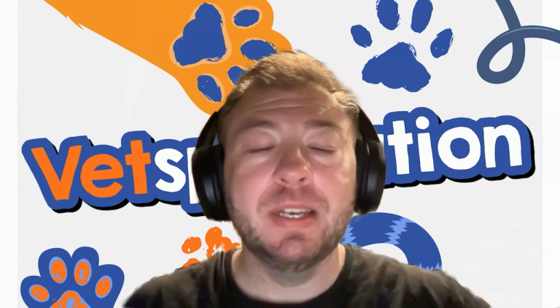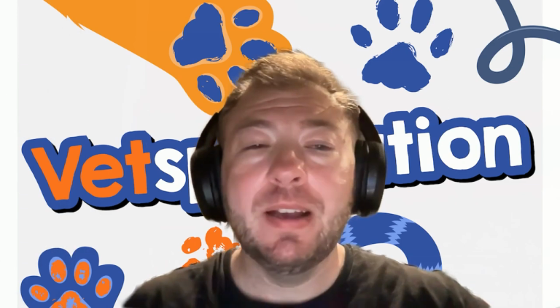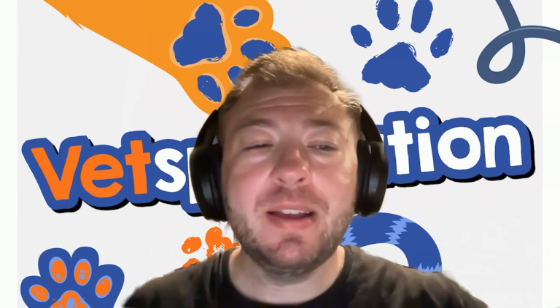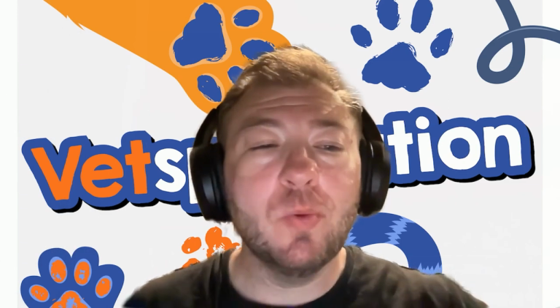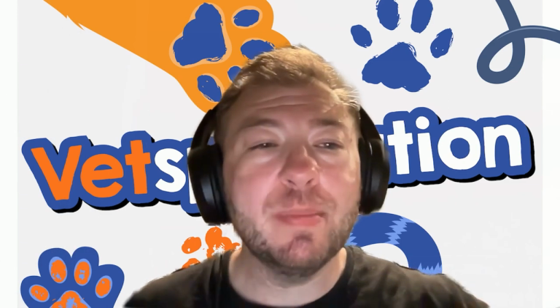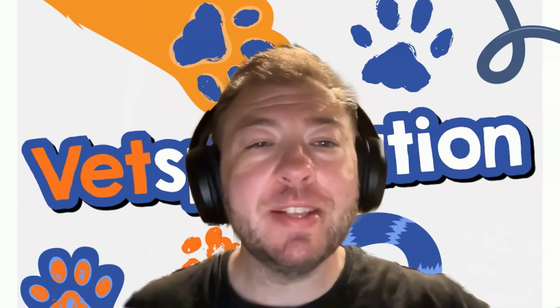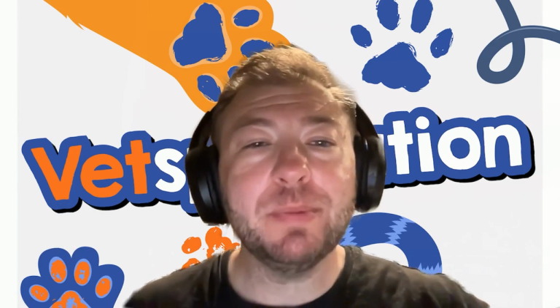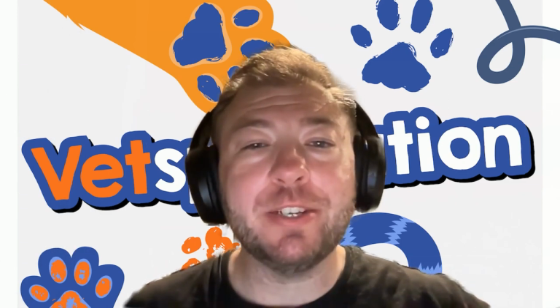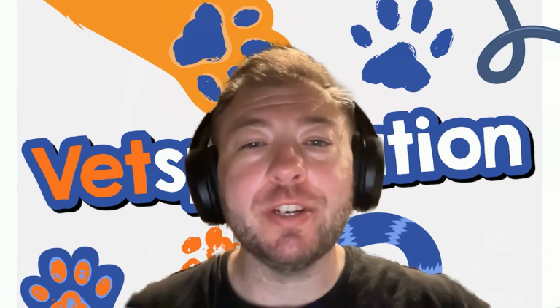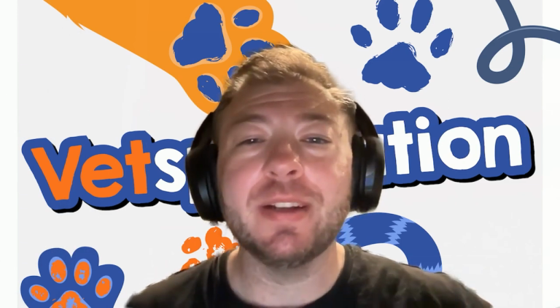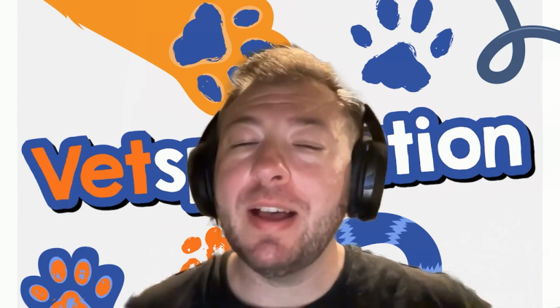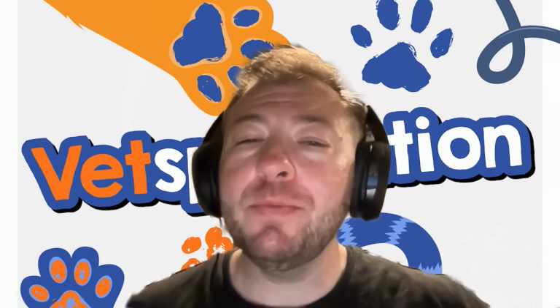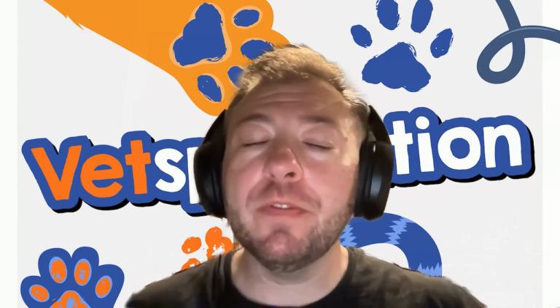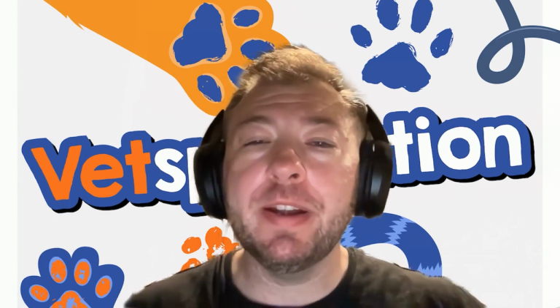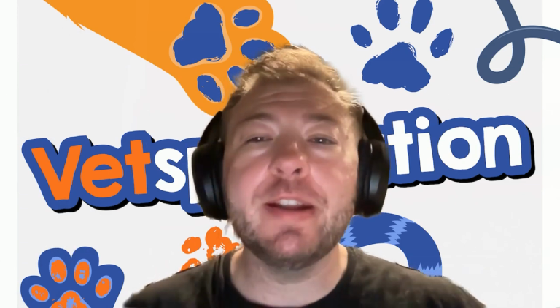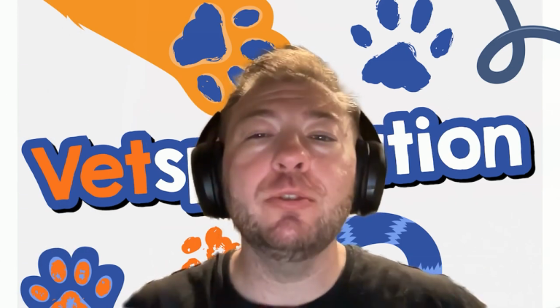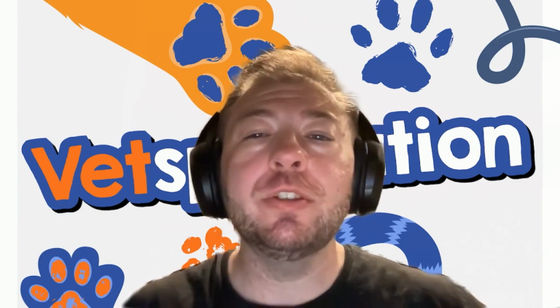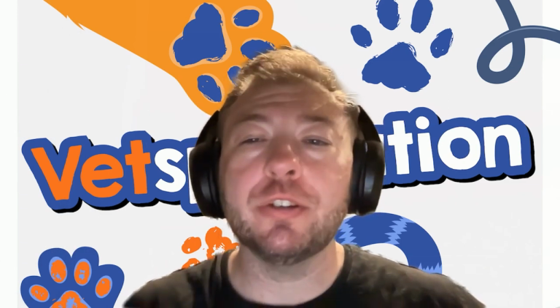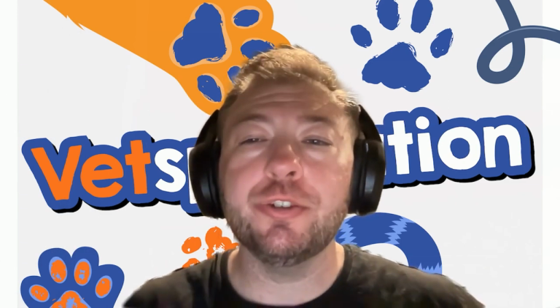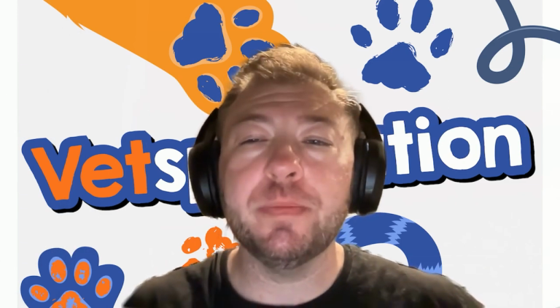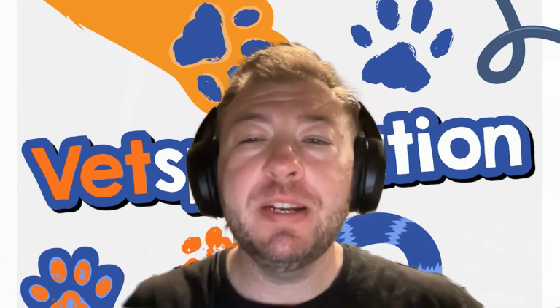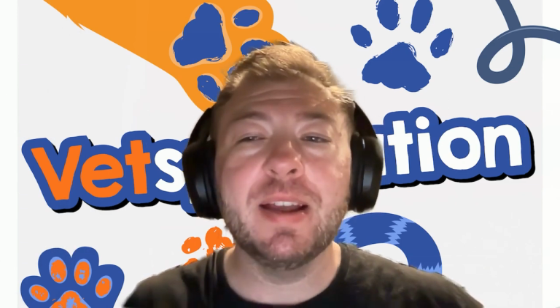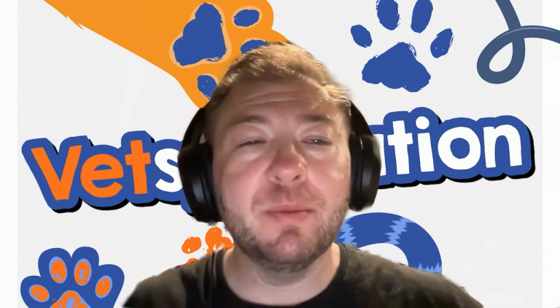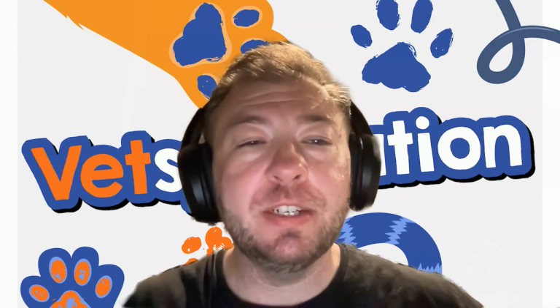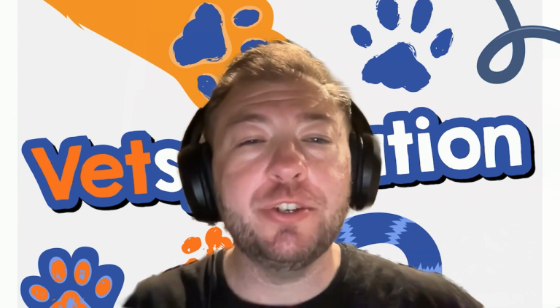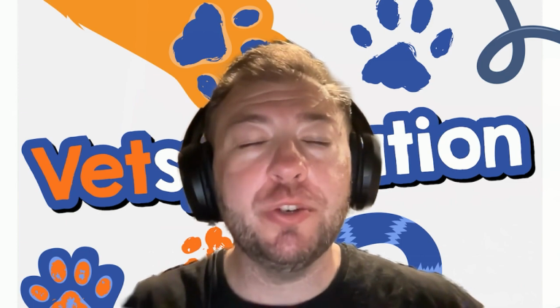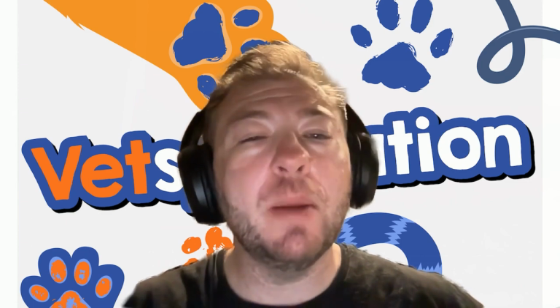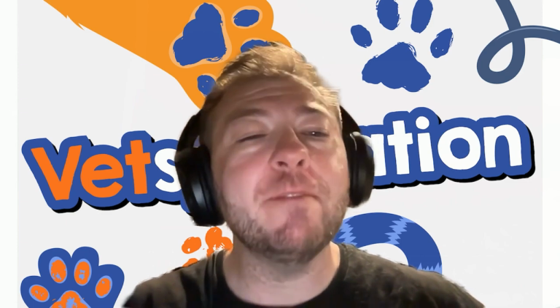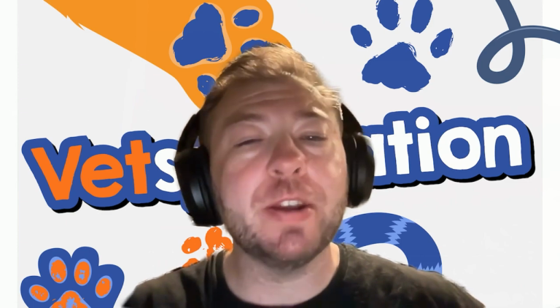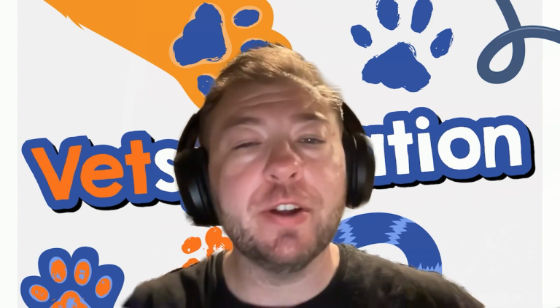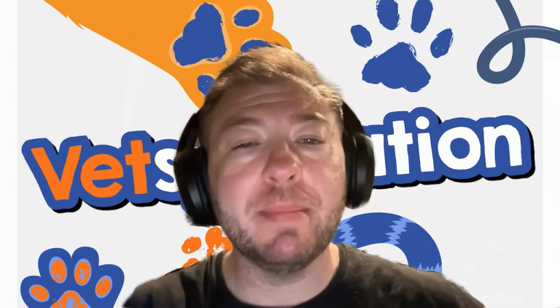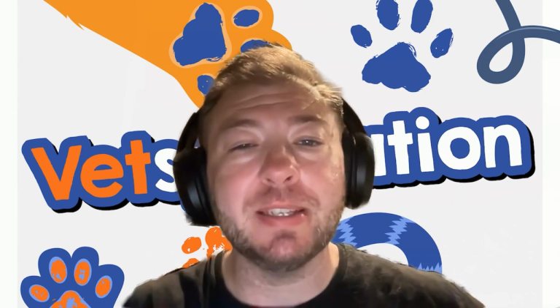Hi, and welcome to Vetsplanation. I'm your veterinary host, Dr. Sugarman, and I'm going to teach you about veterinary medicine.